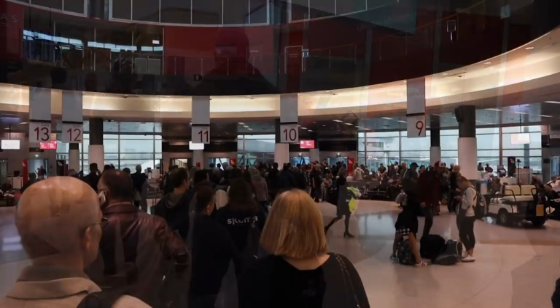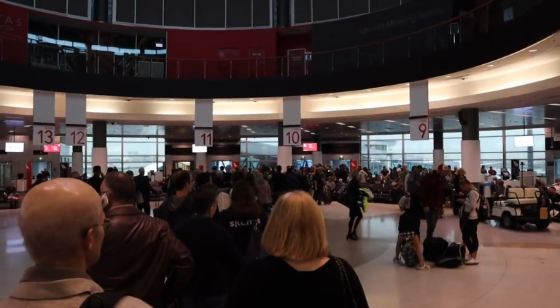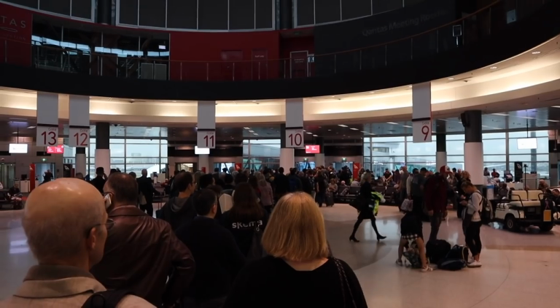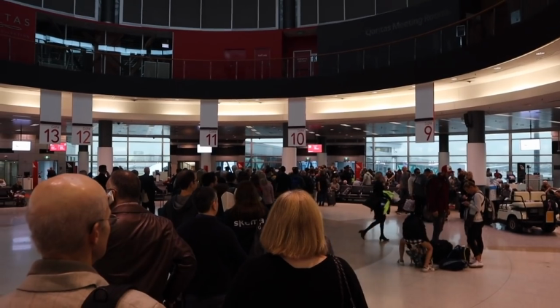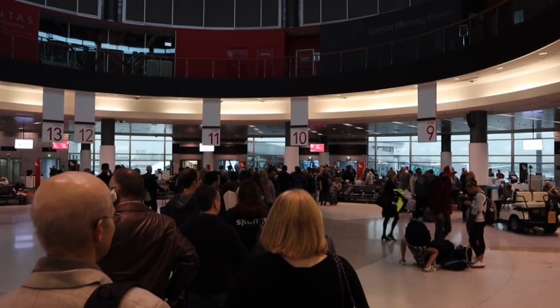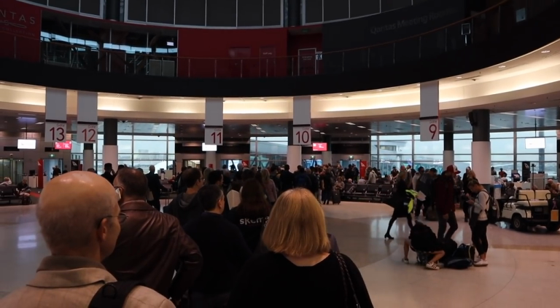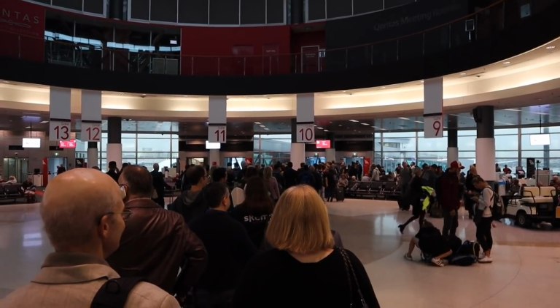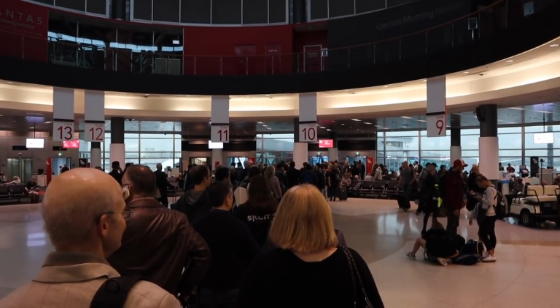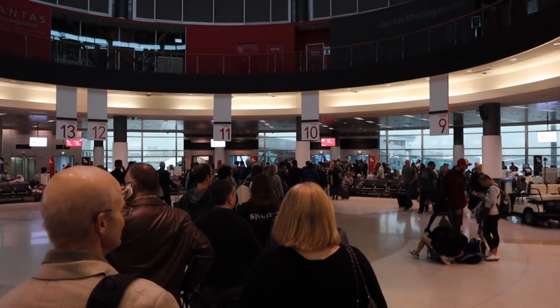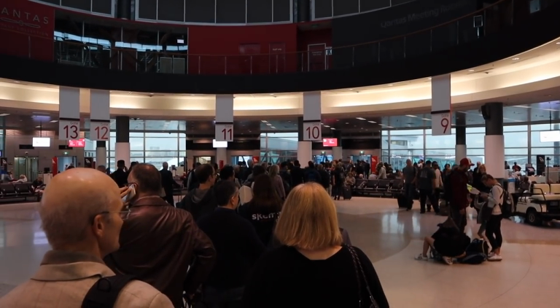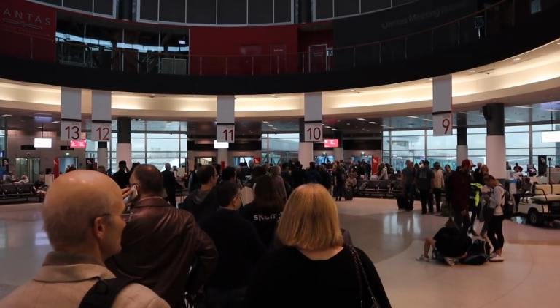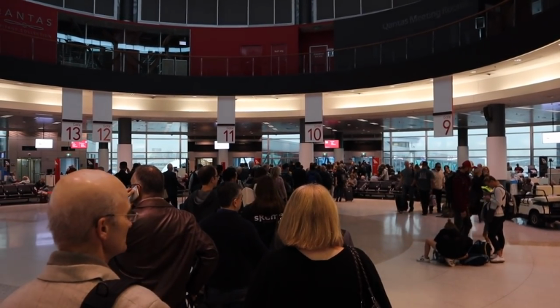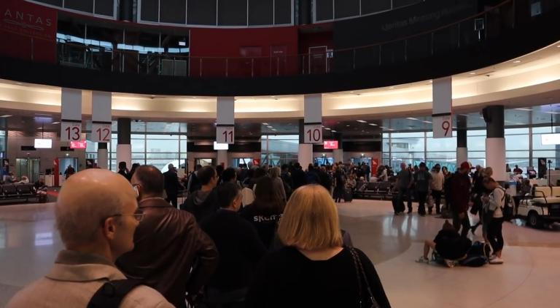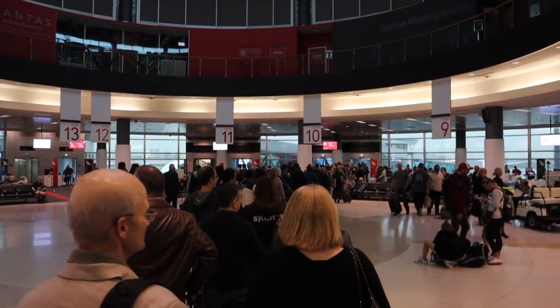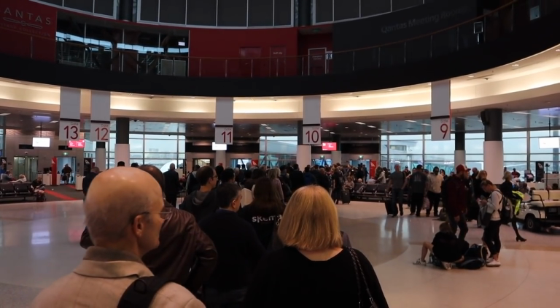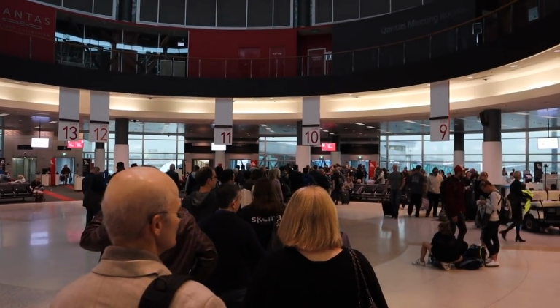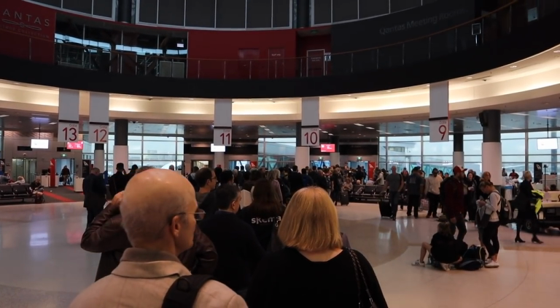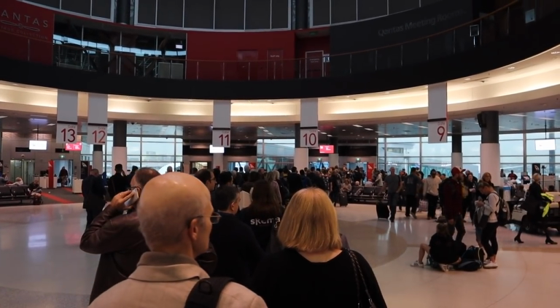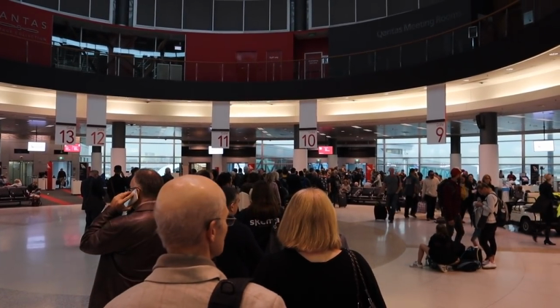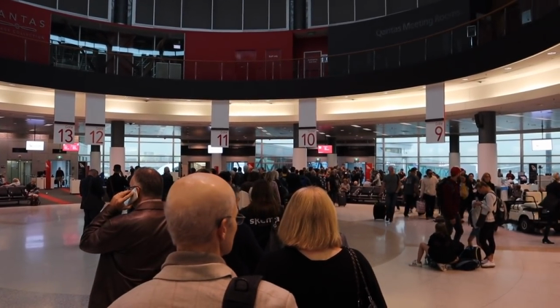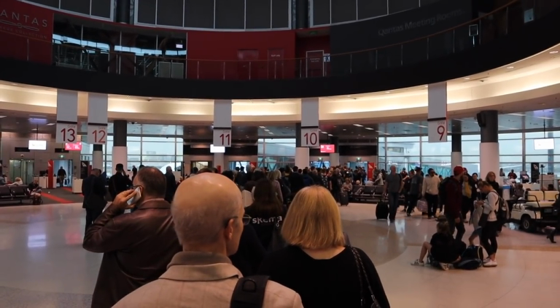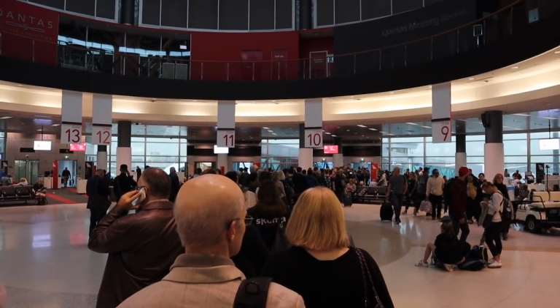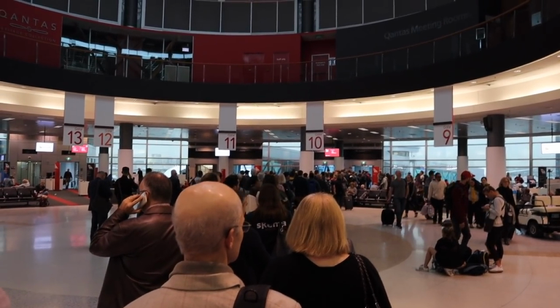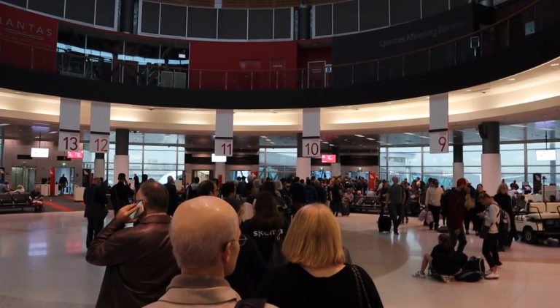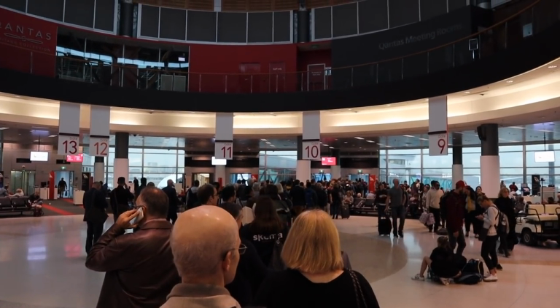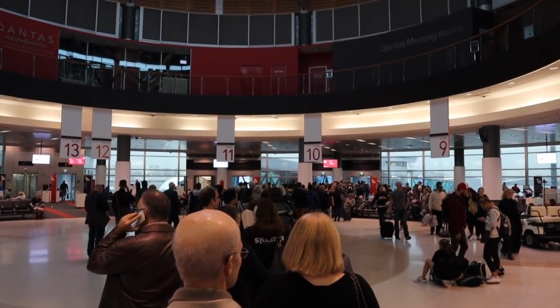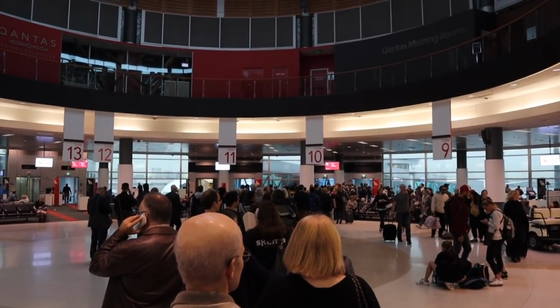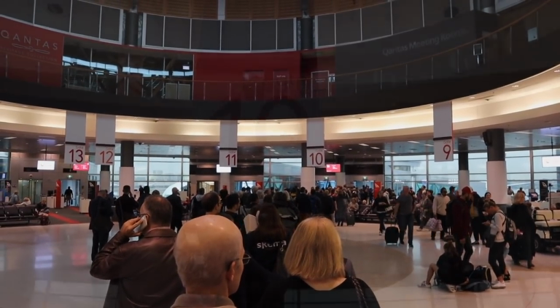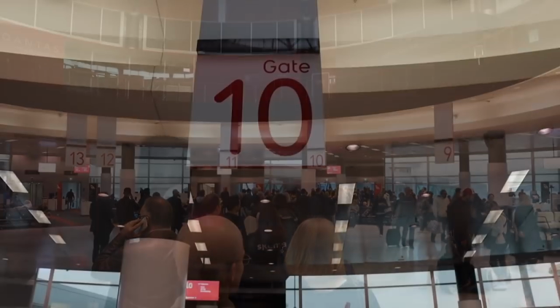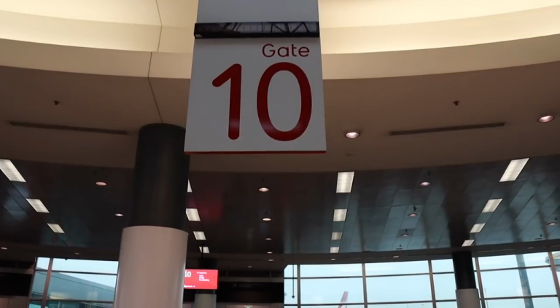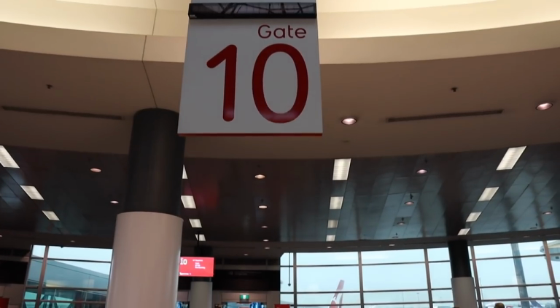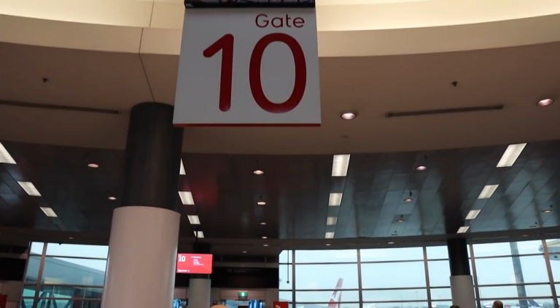The line for boarding was massive. It's obvious this terminal wasn't designed for the 747.